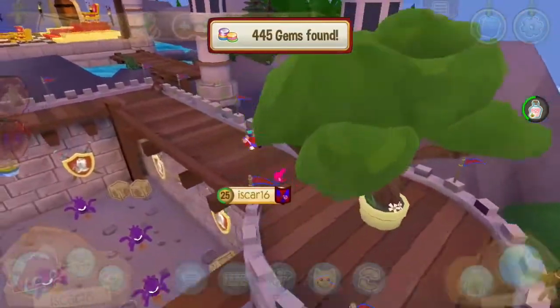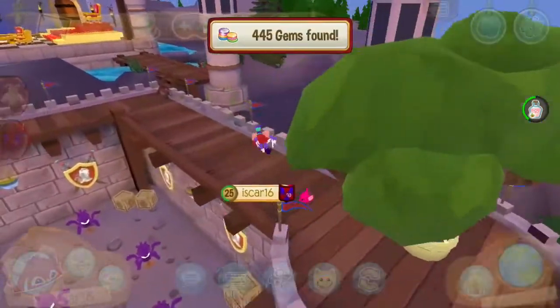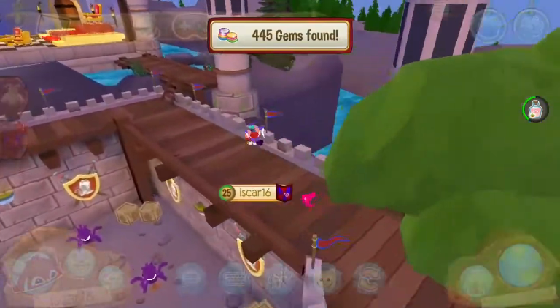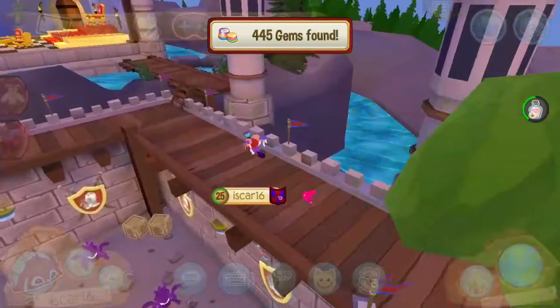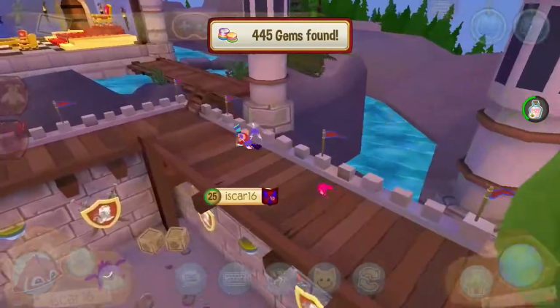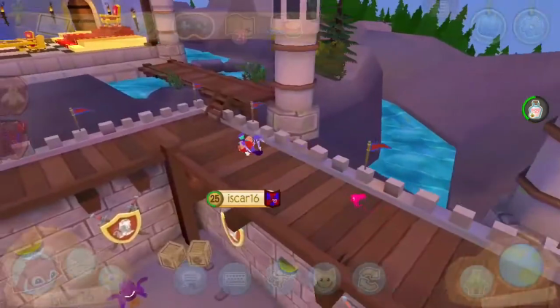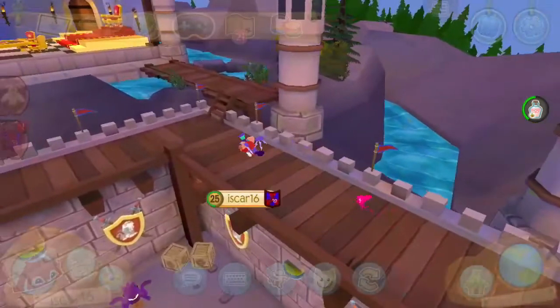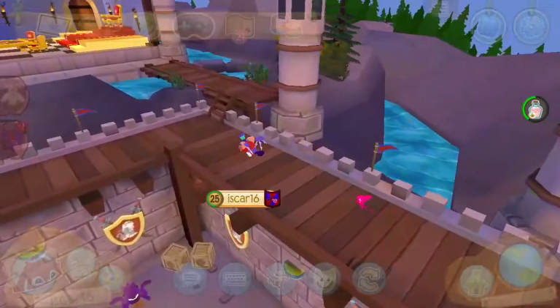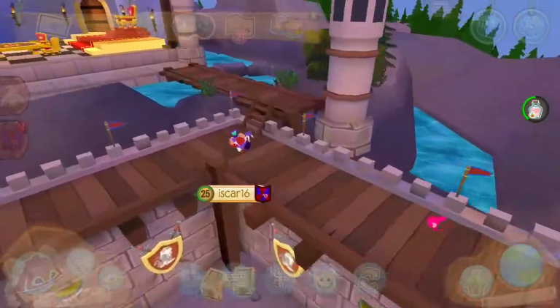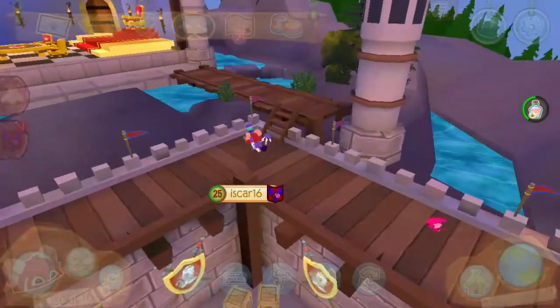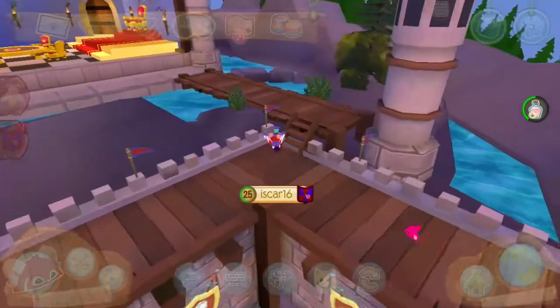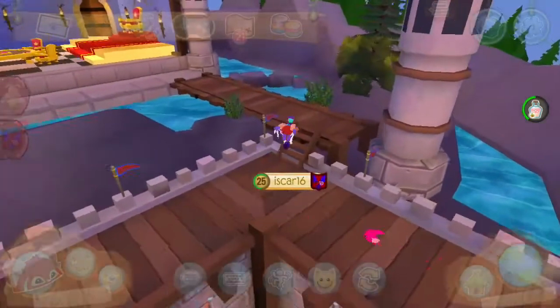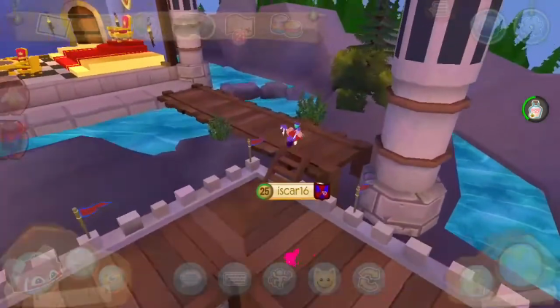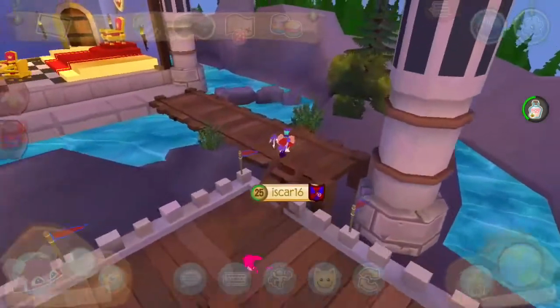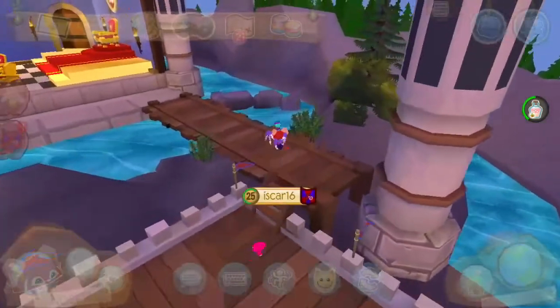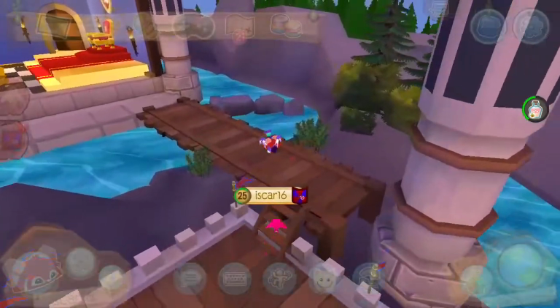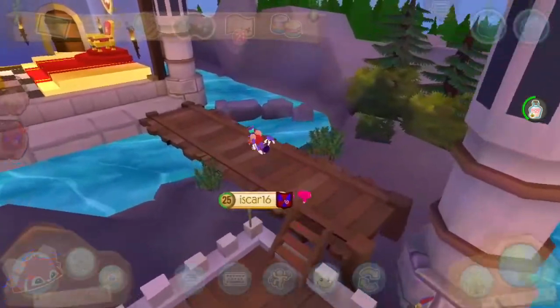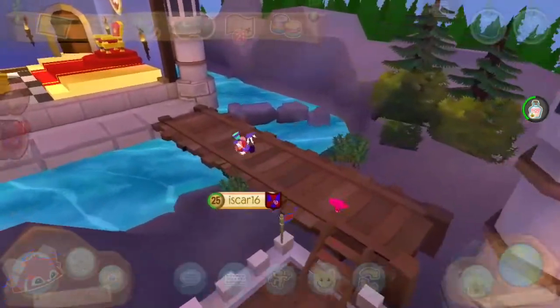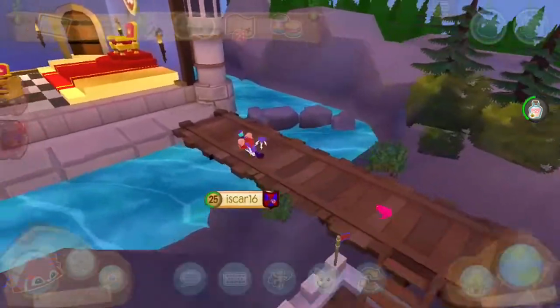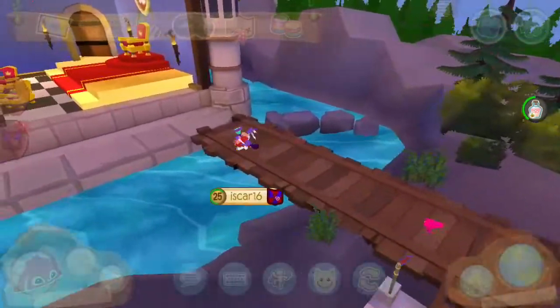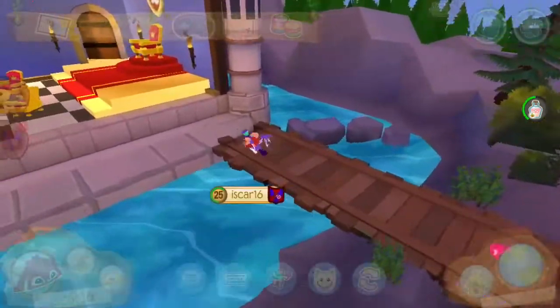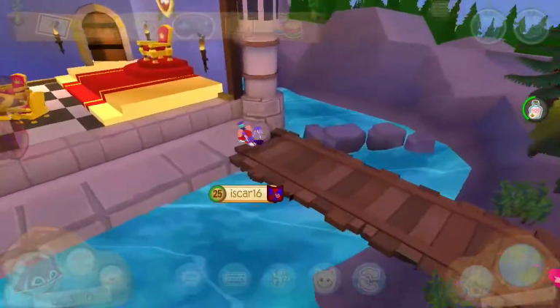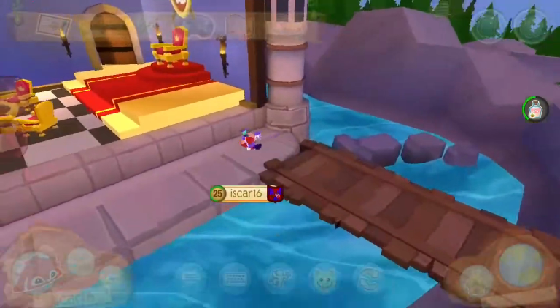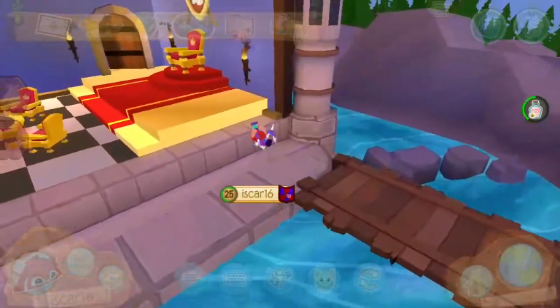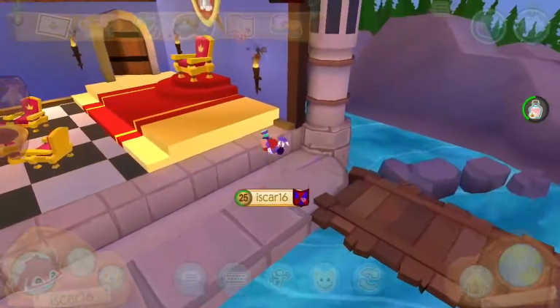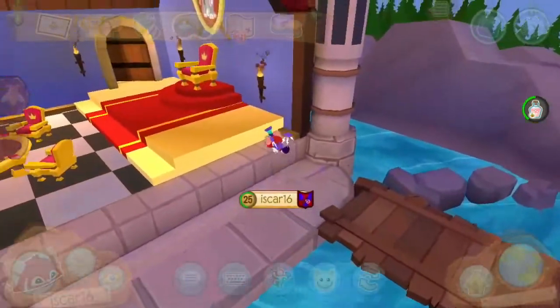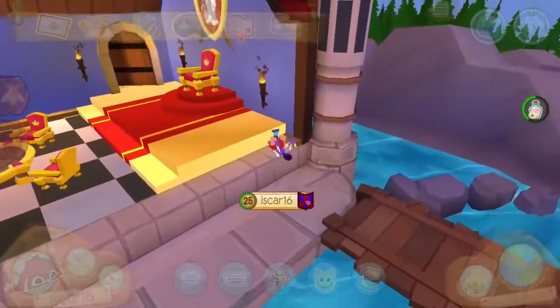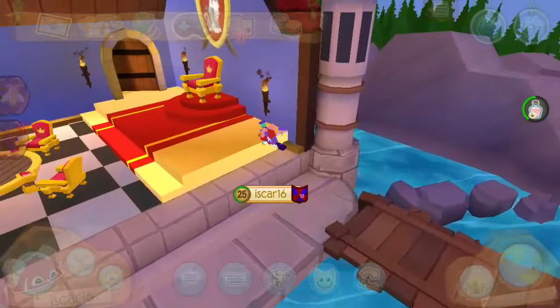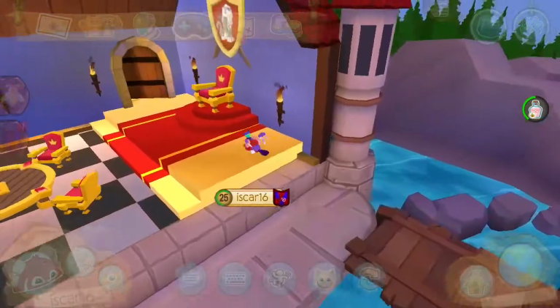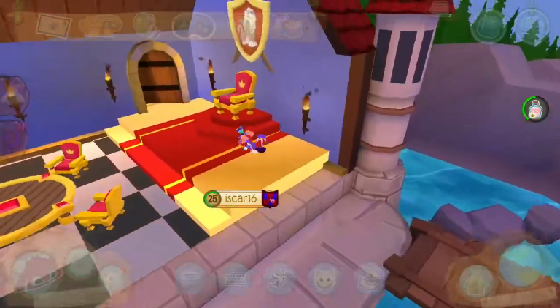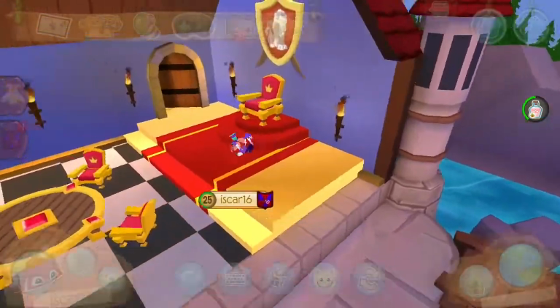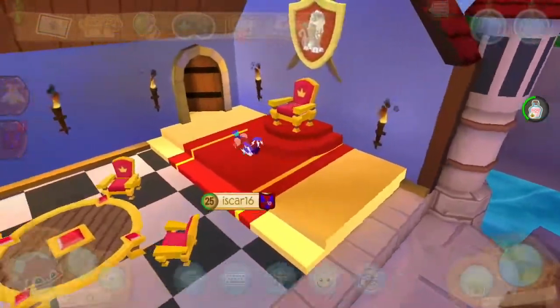I love Play Wild, but I also love AnimalJam.com. Play Wild isn't as laggy though — that's the good part.